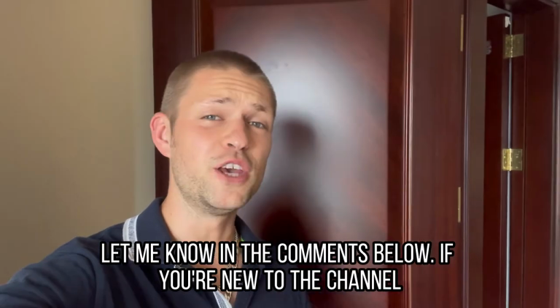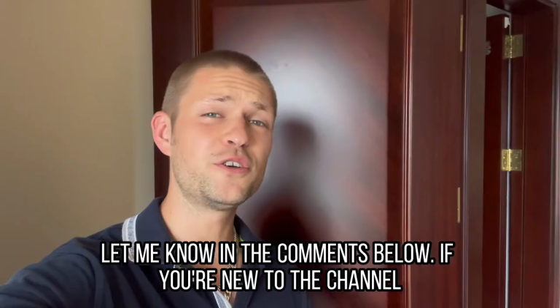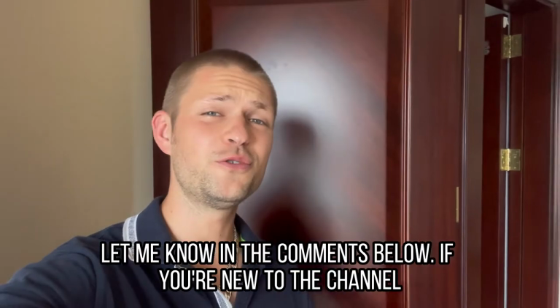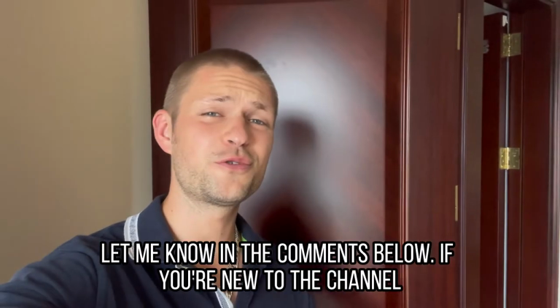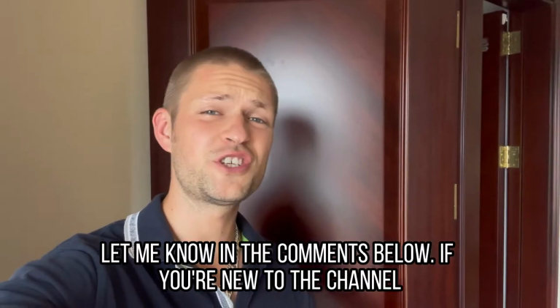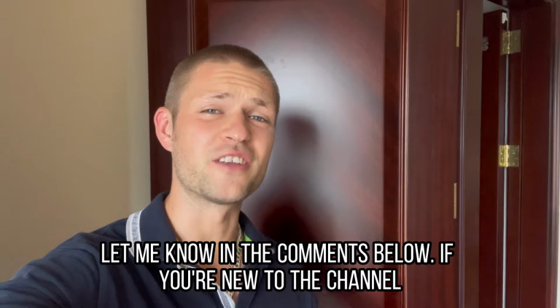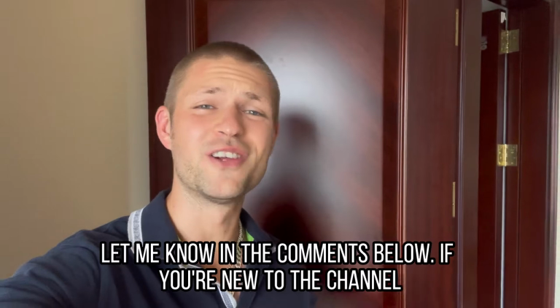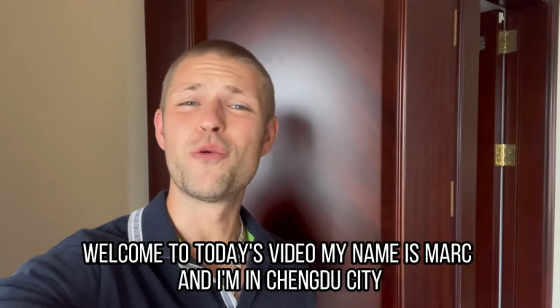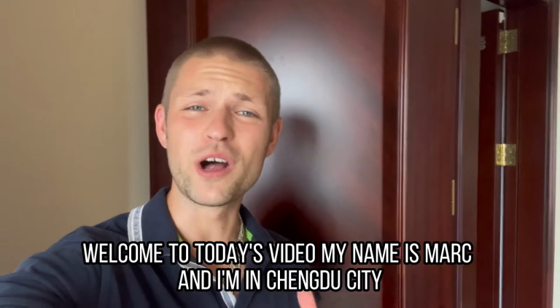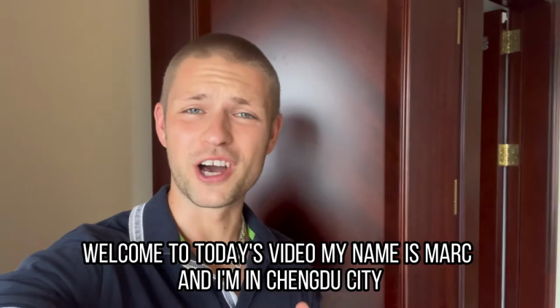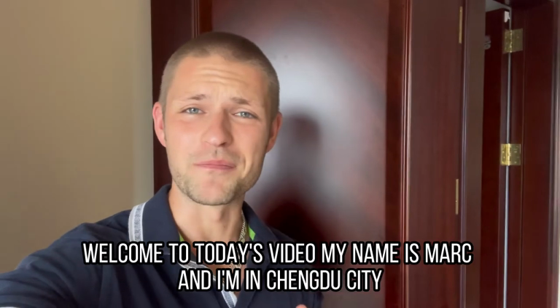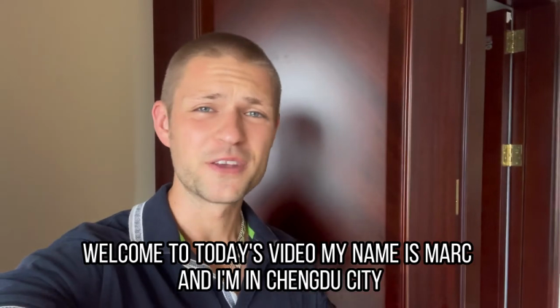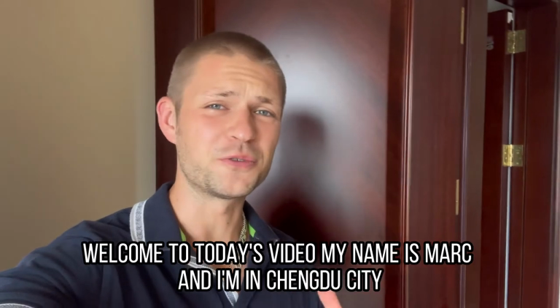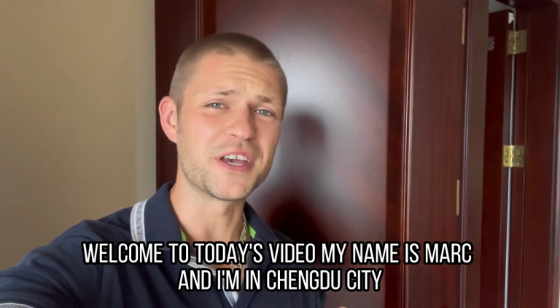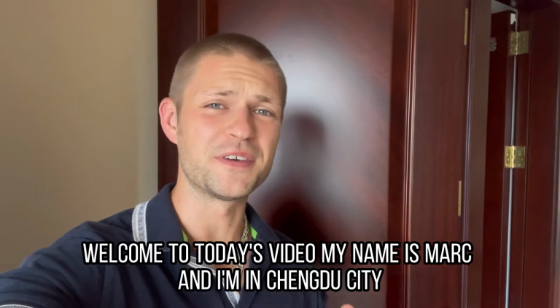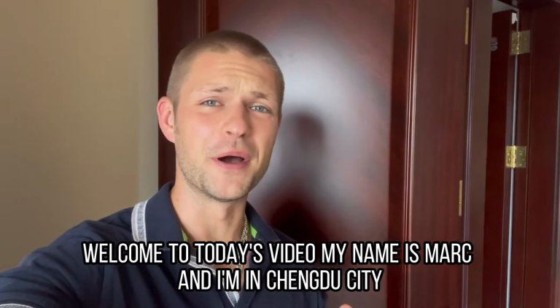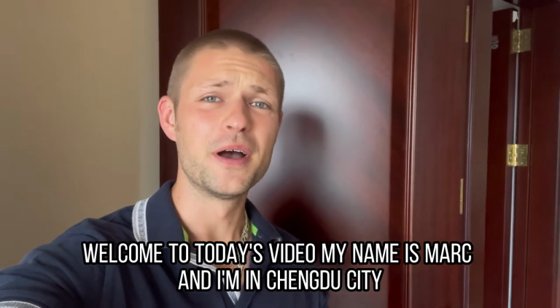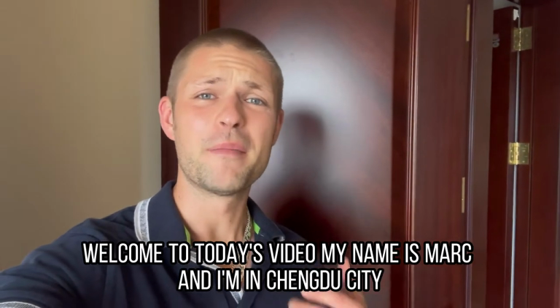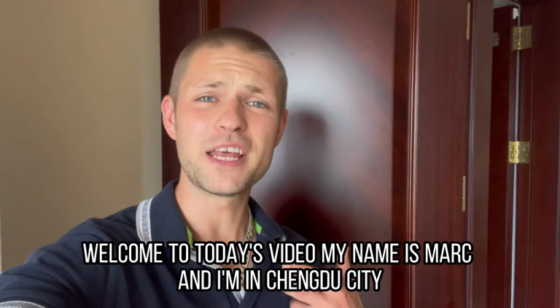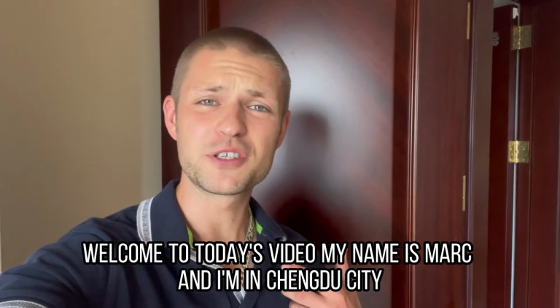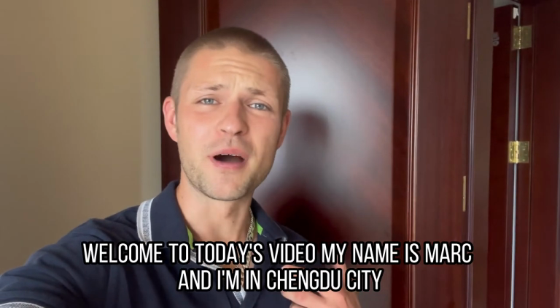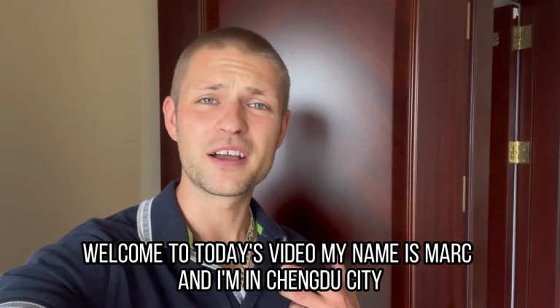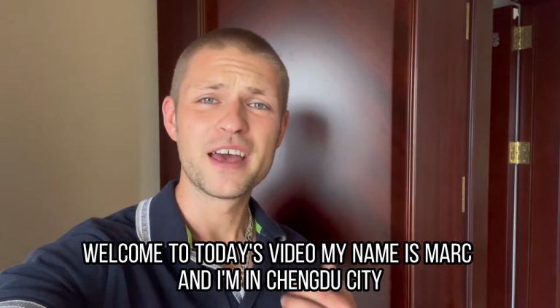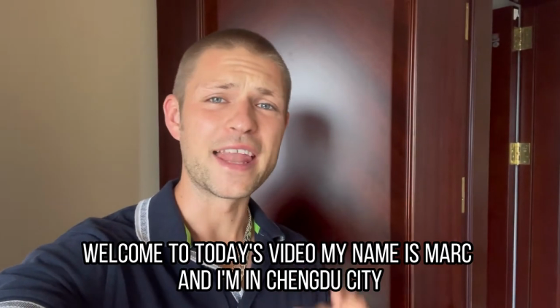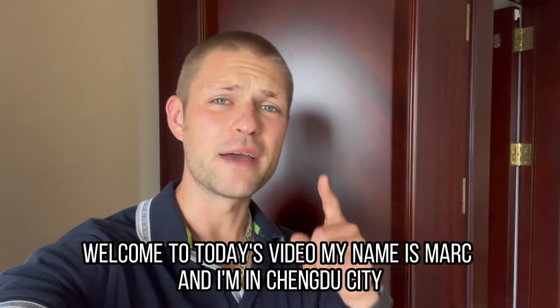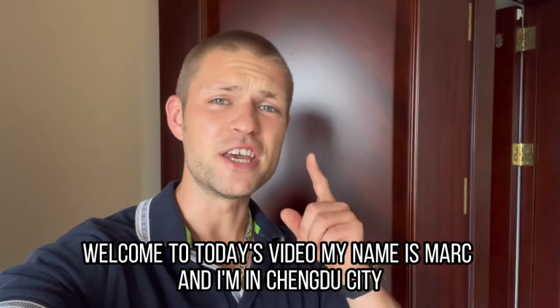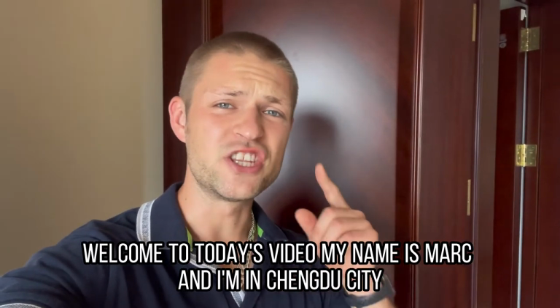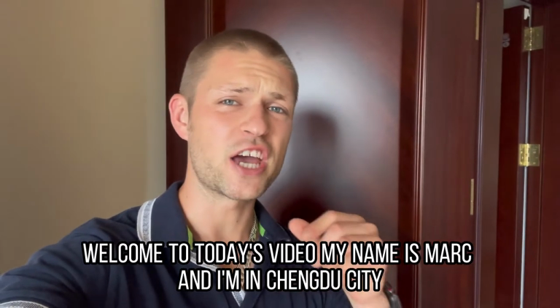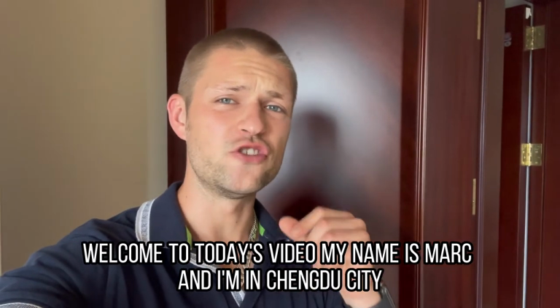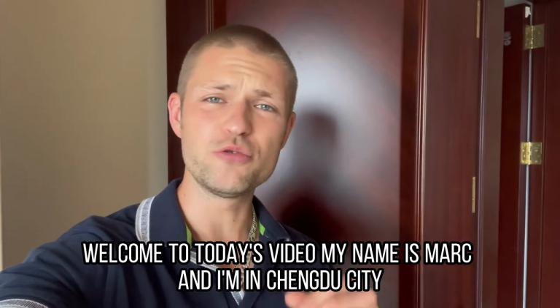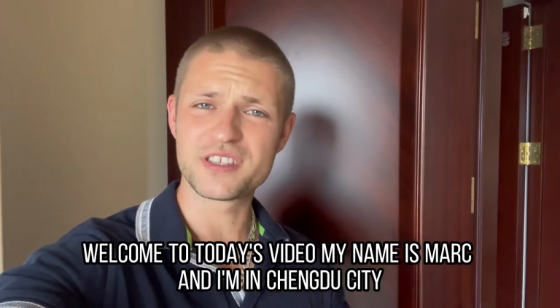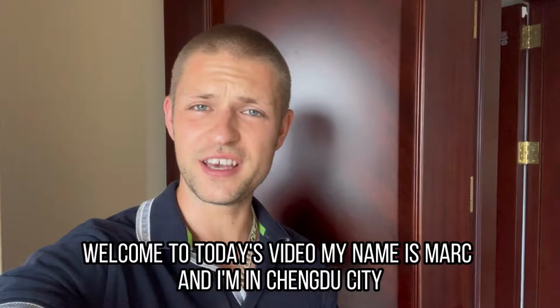If you're new to the channel, welcome to today's video. My name is Mark and I'm in Chengdu City.